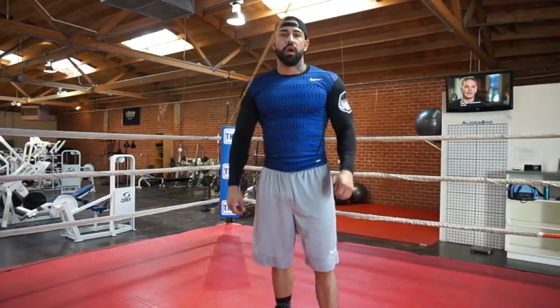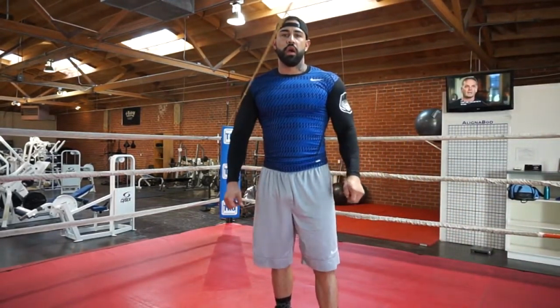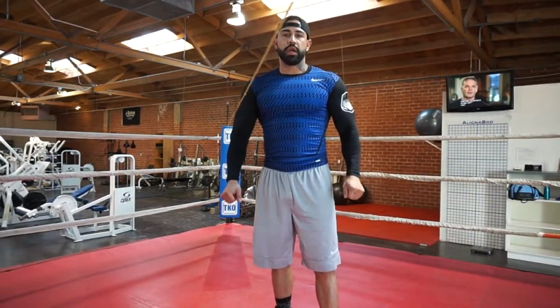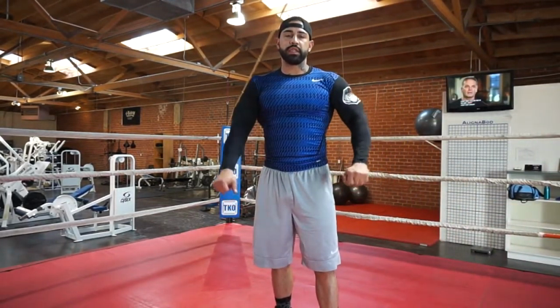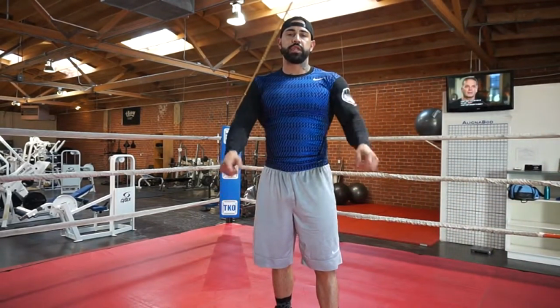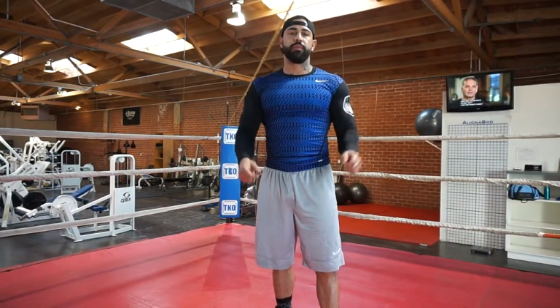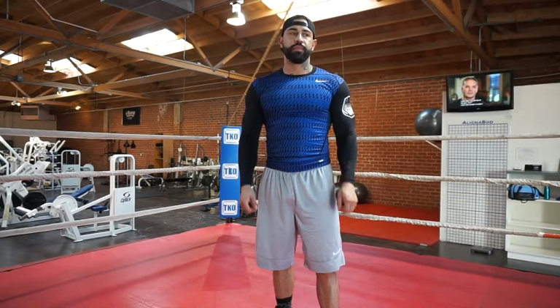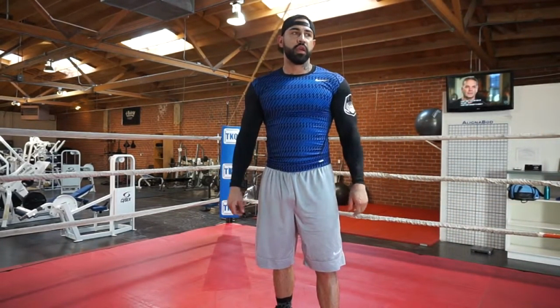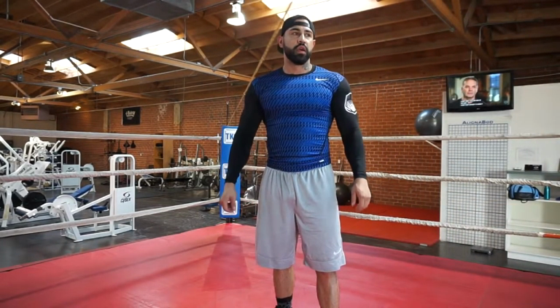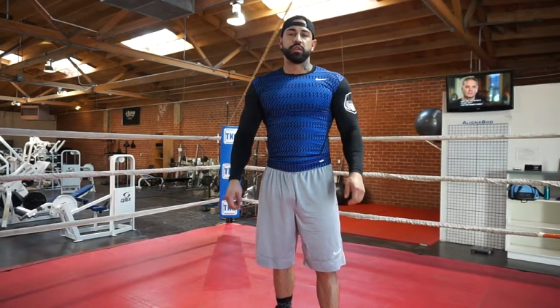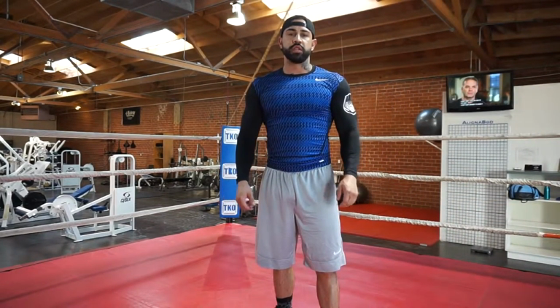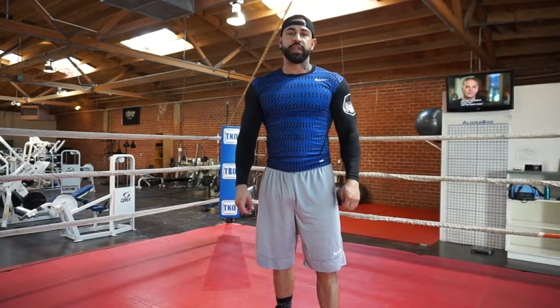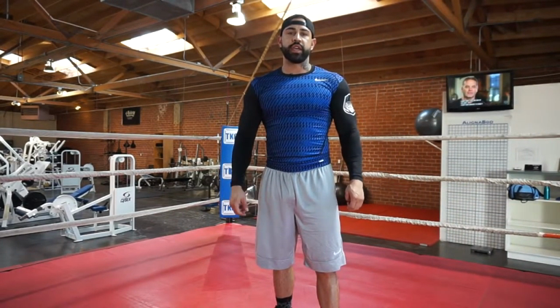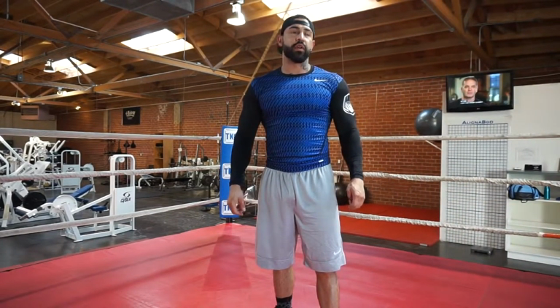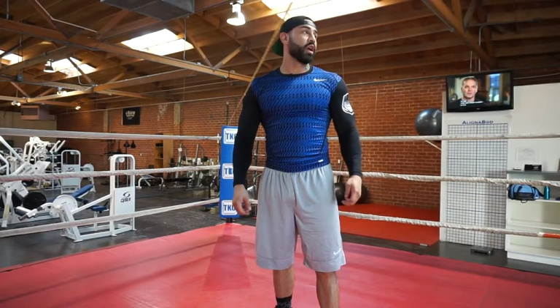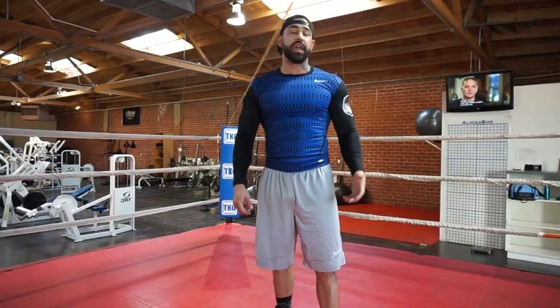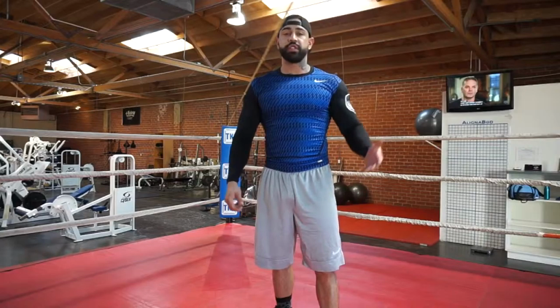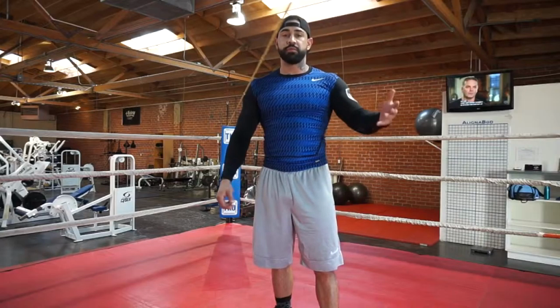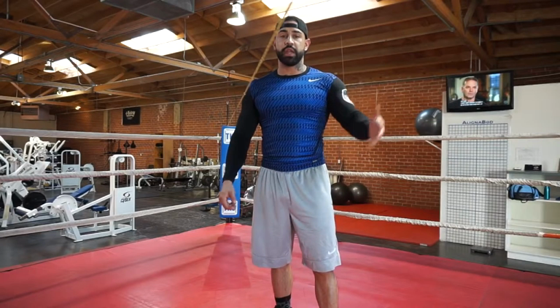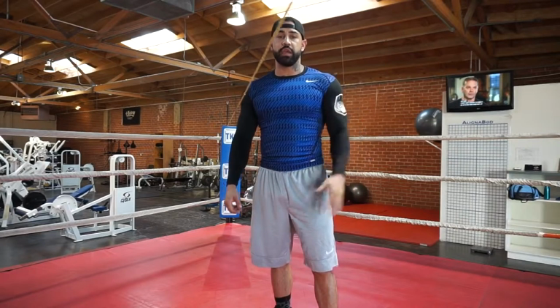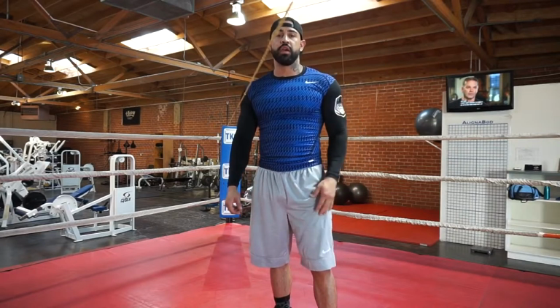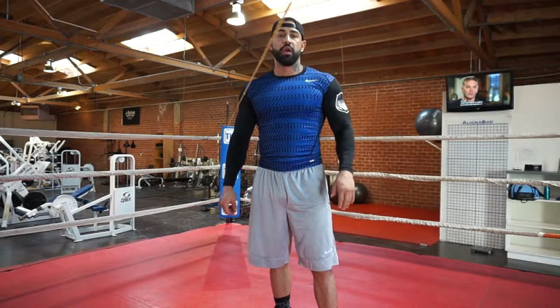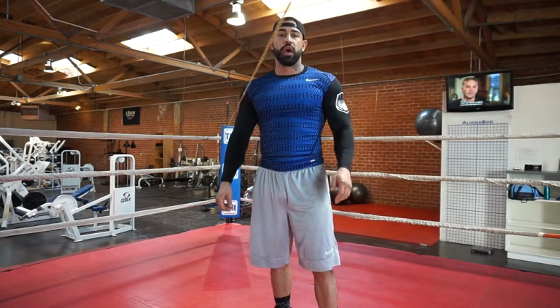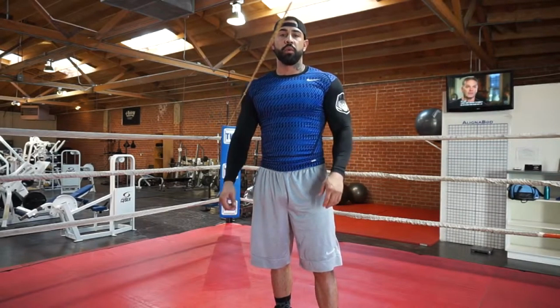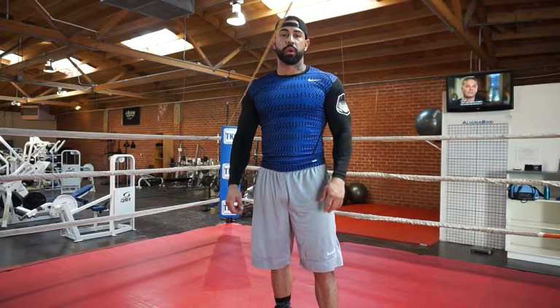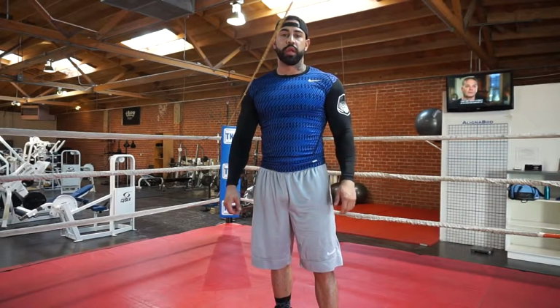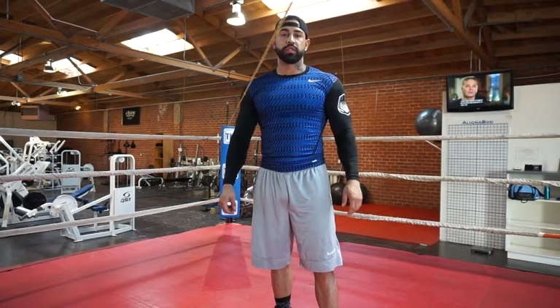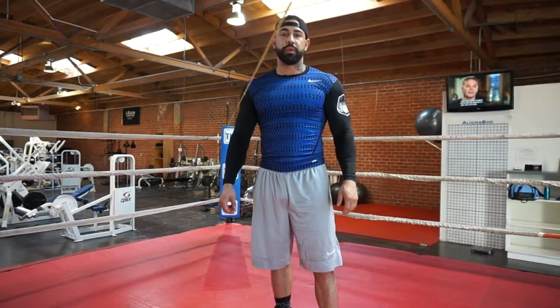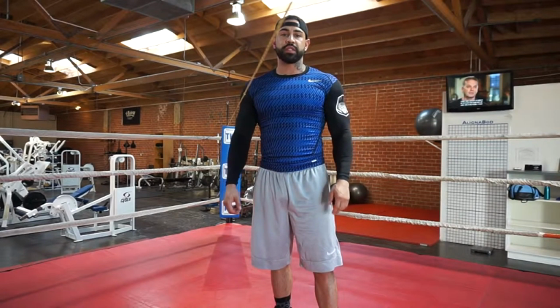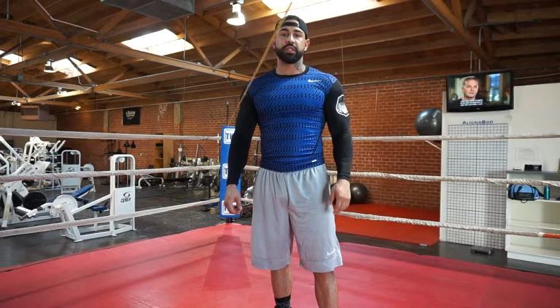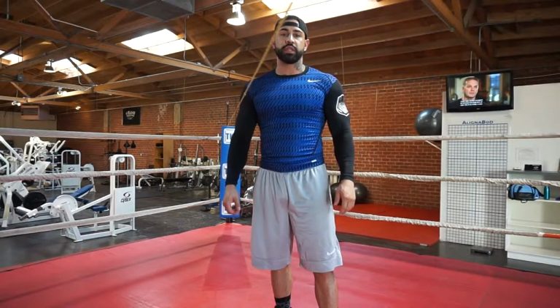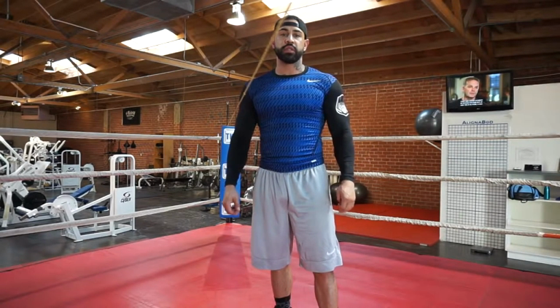Hi guys, this is Nick here. We're at Hayden Gym today, working on some boxing skills.